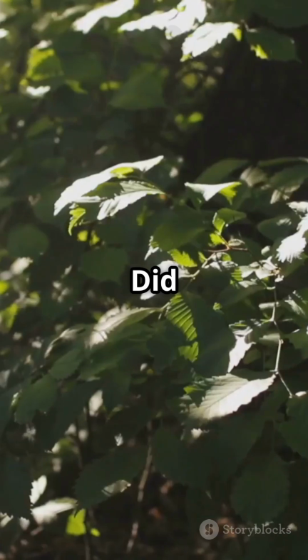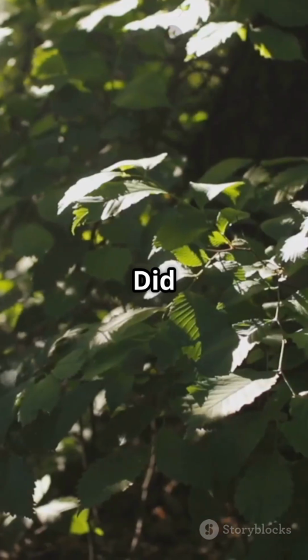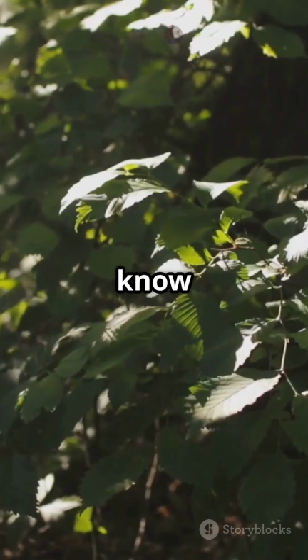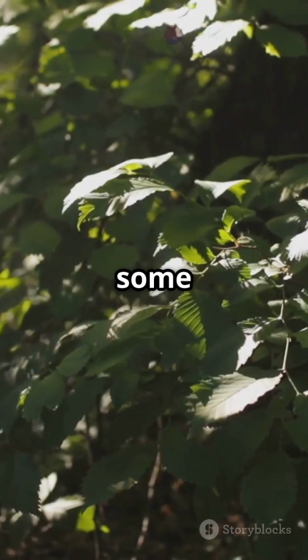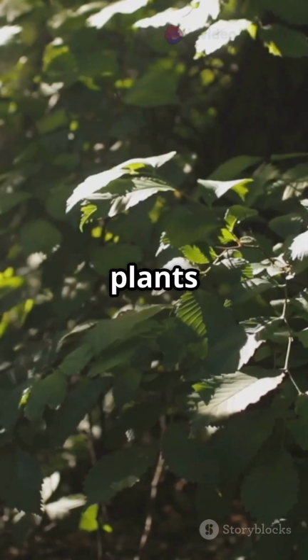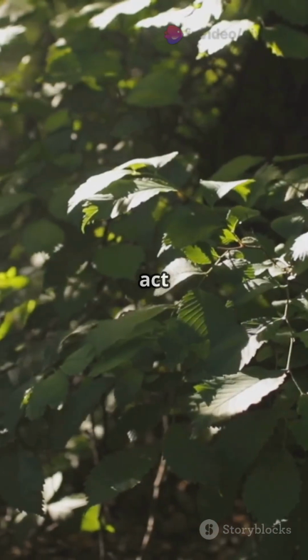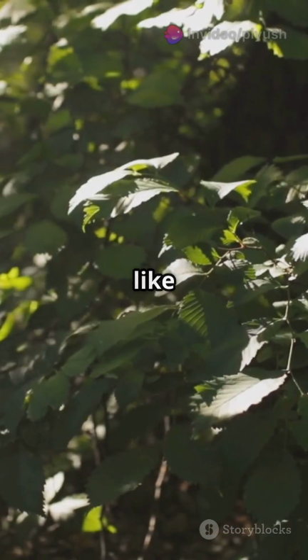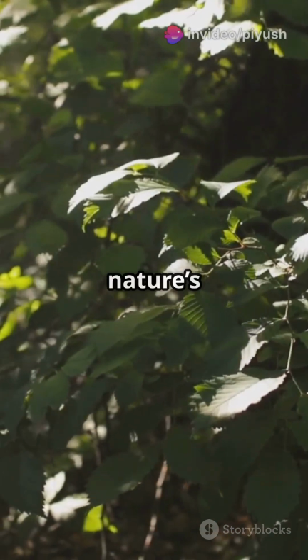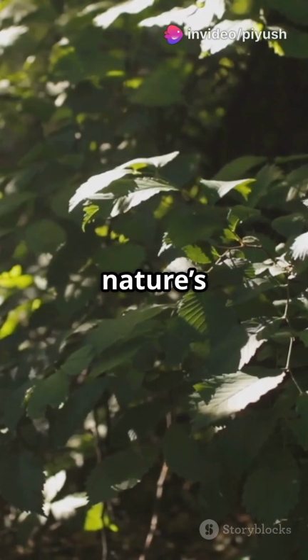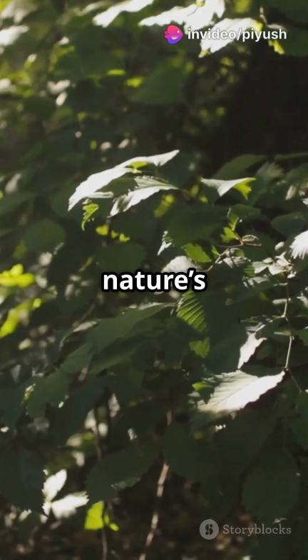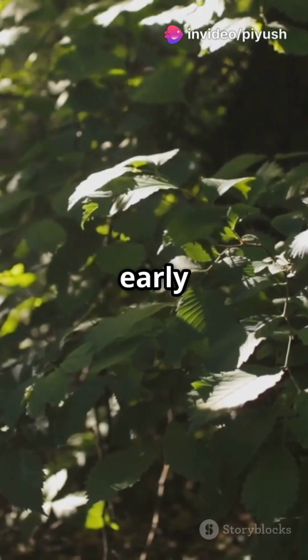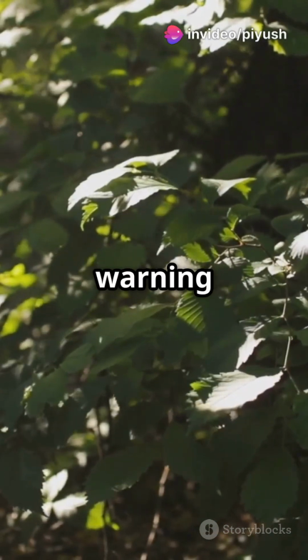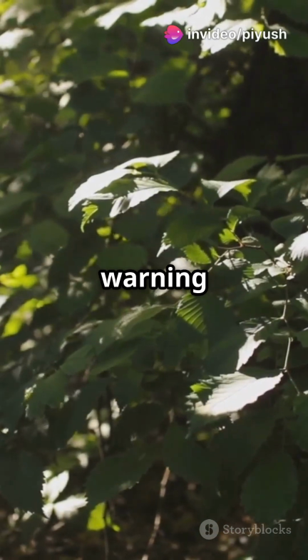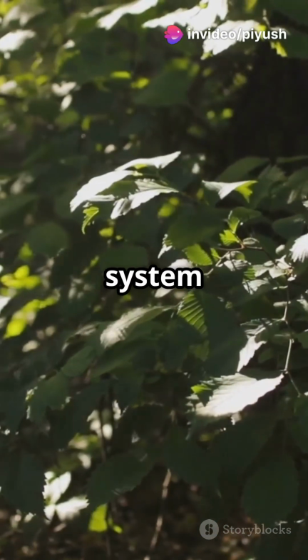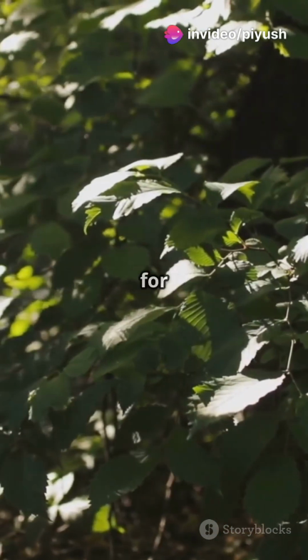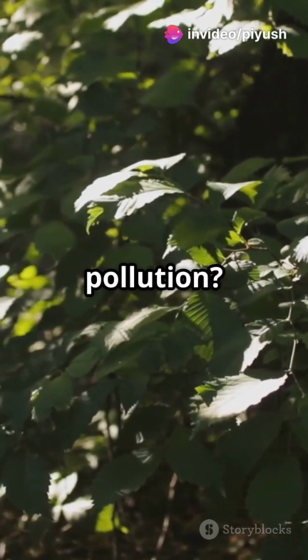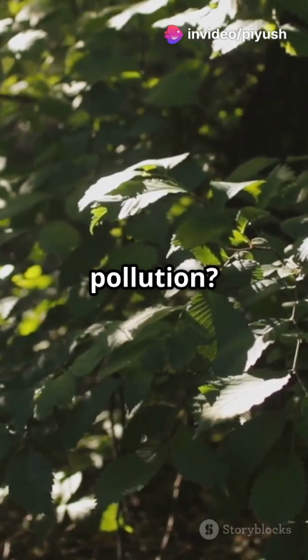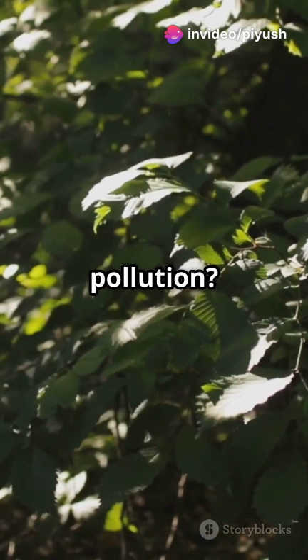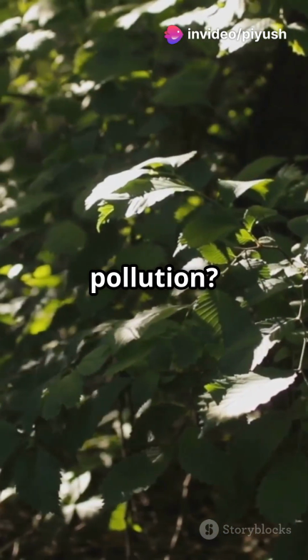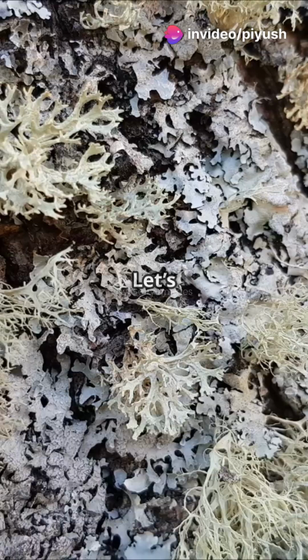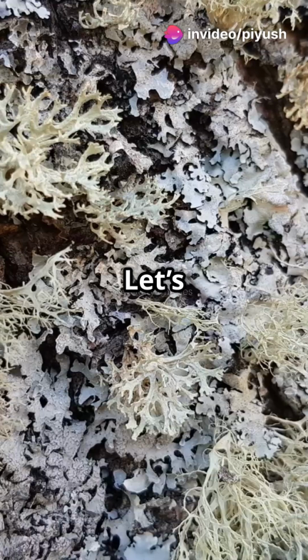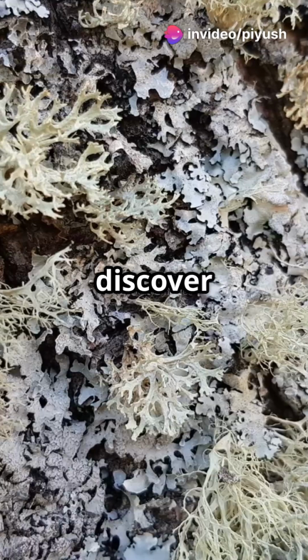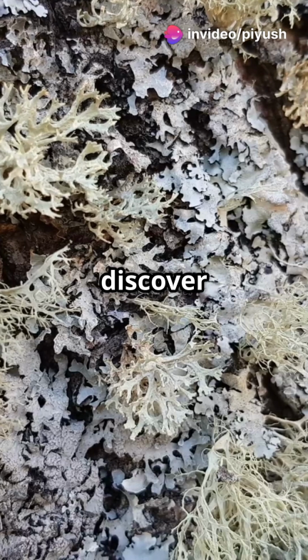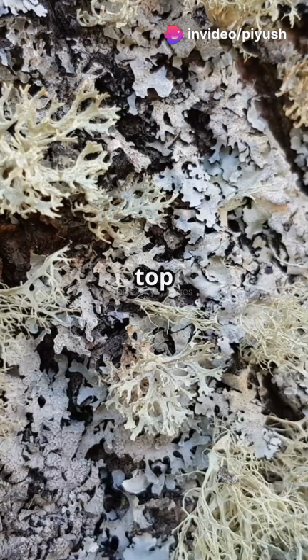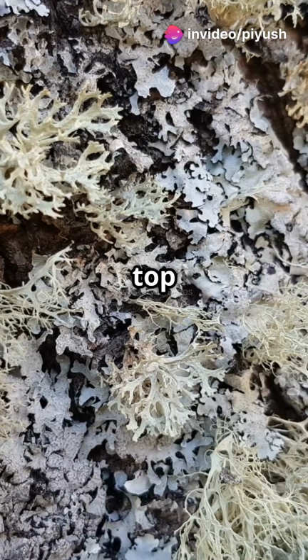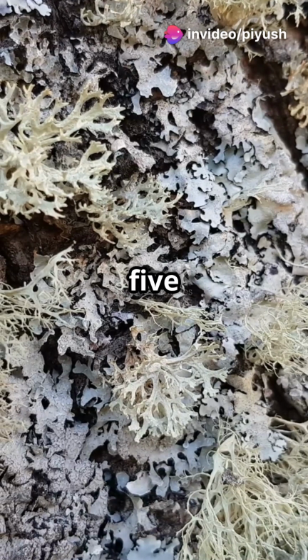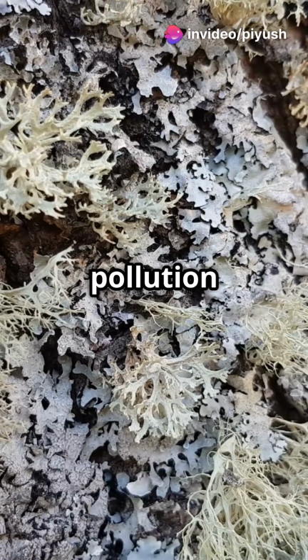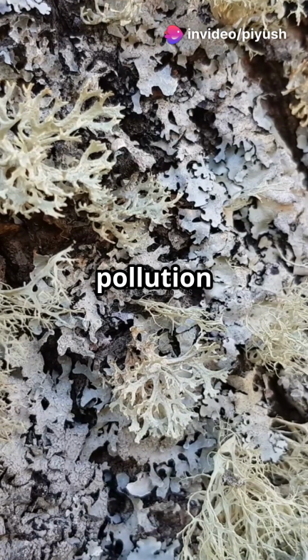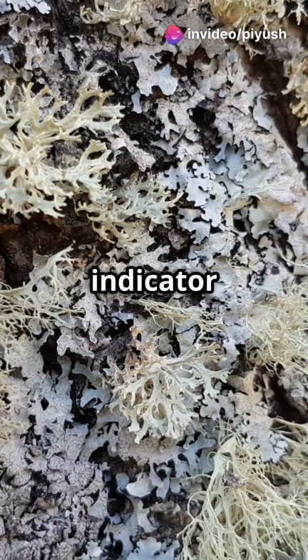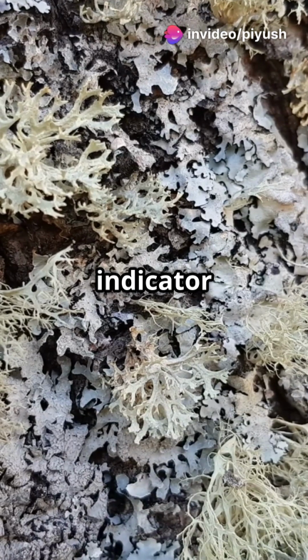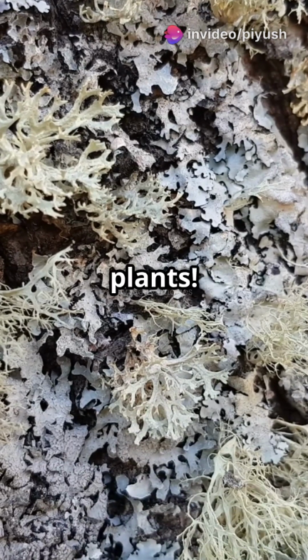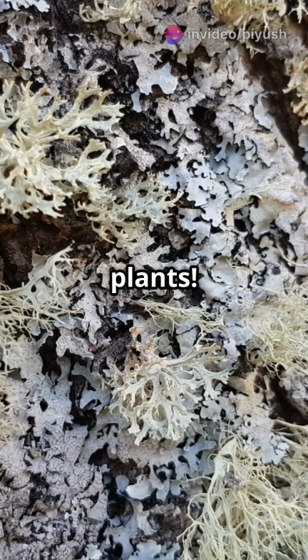Did you know some plants act like nature's early warning system for pollution? Let's discover the top five pollution indicator plants.